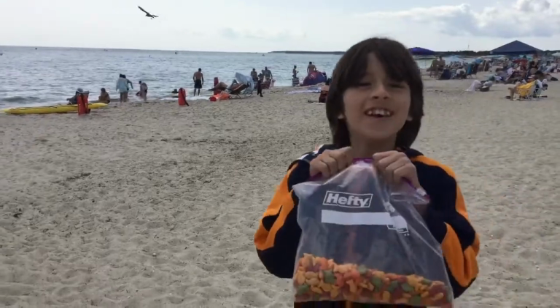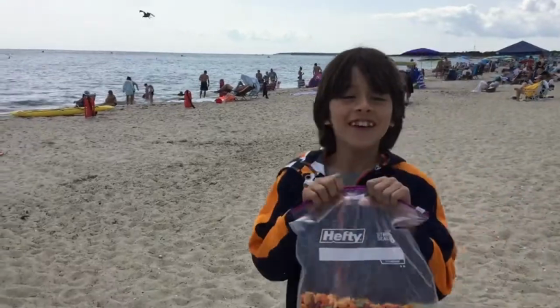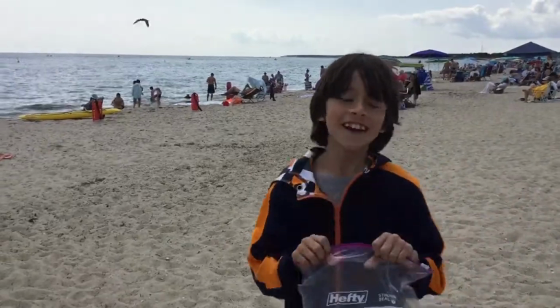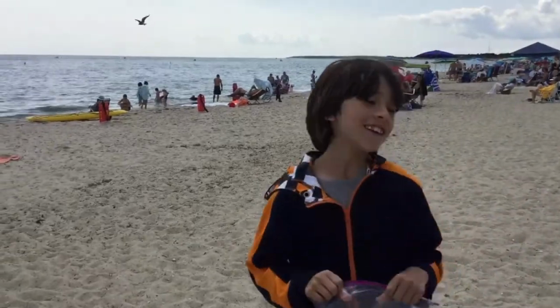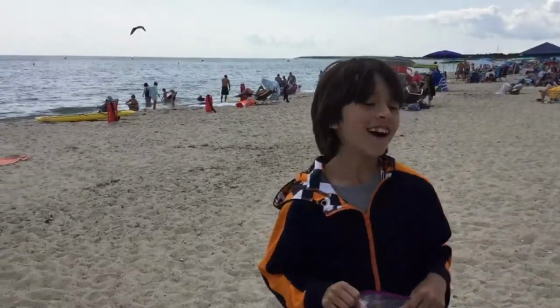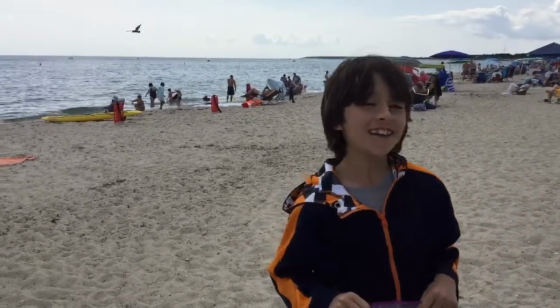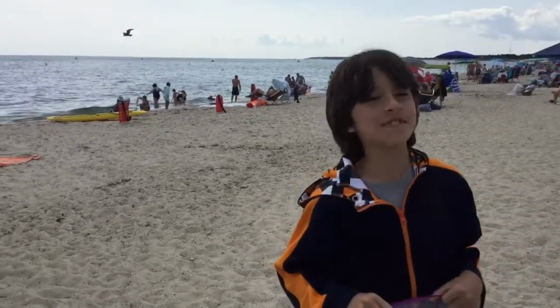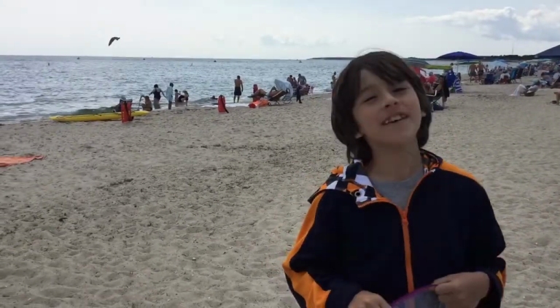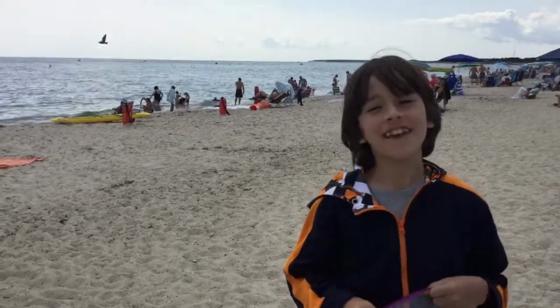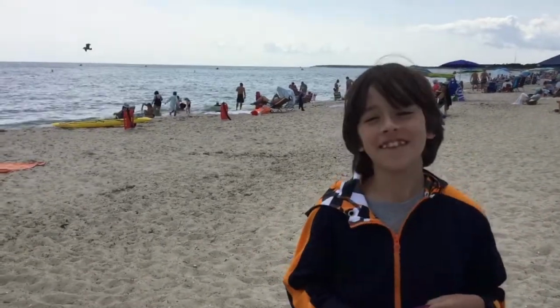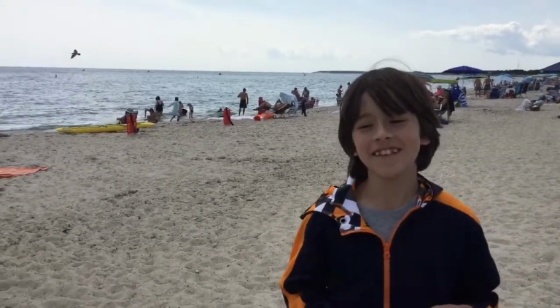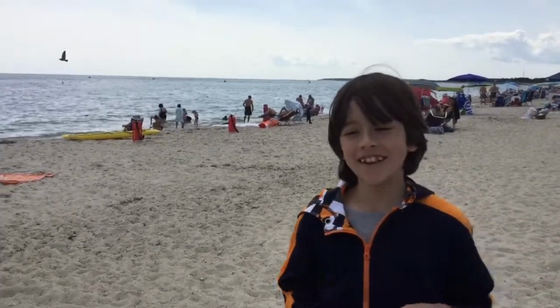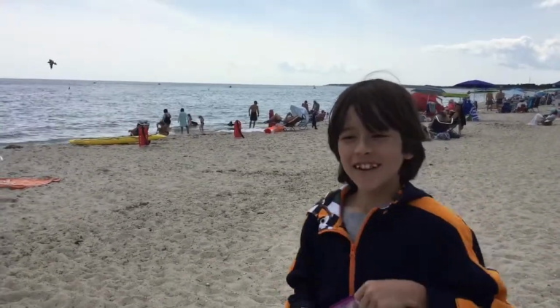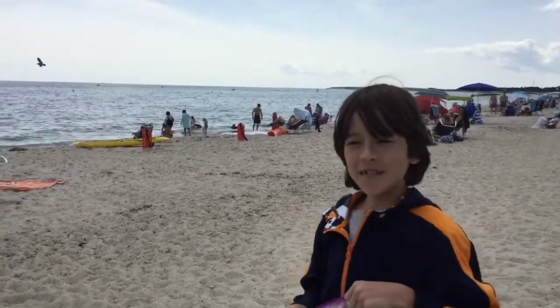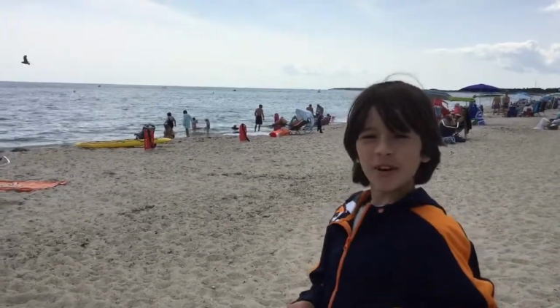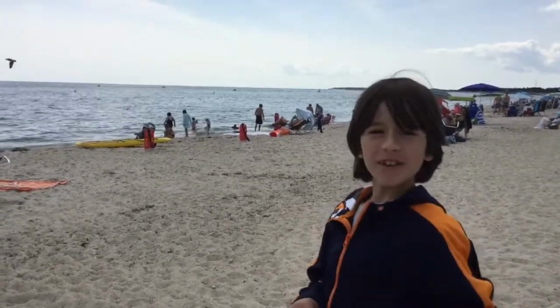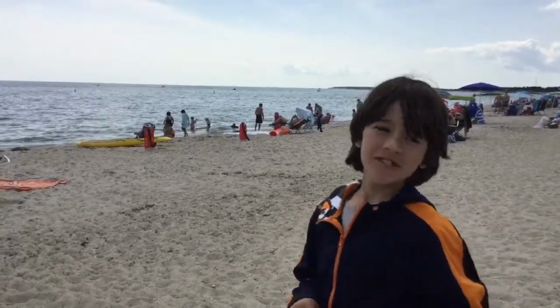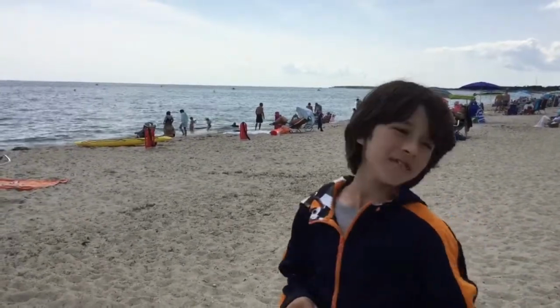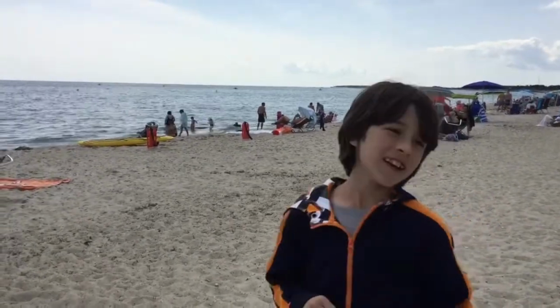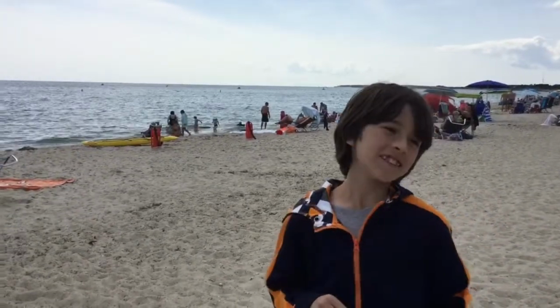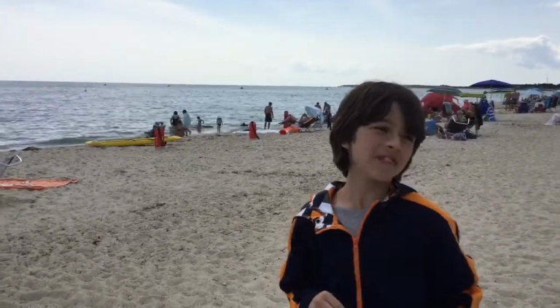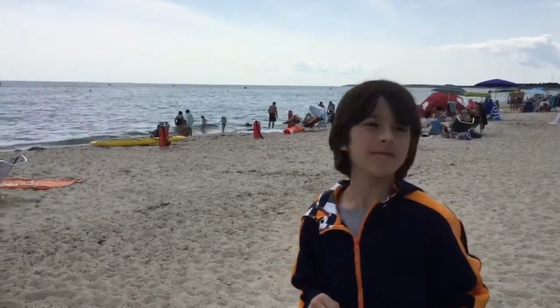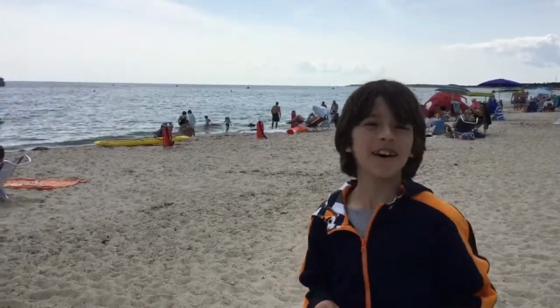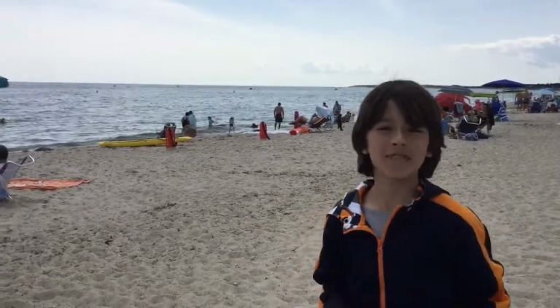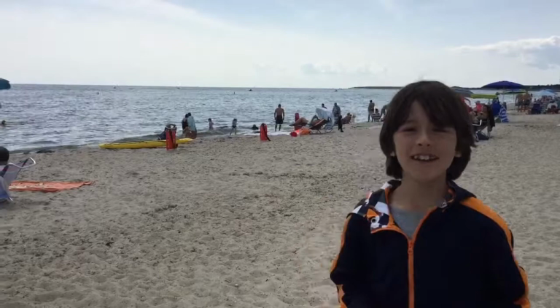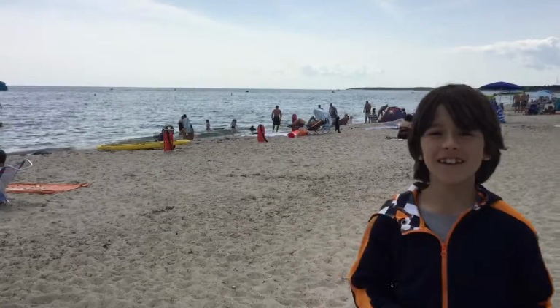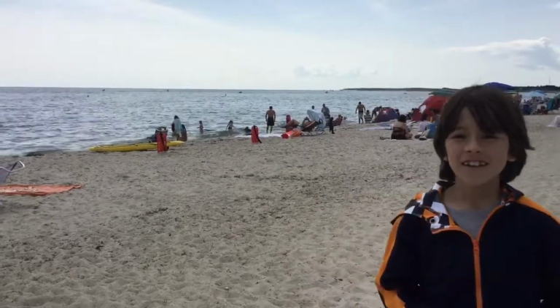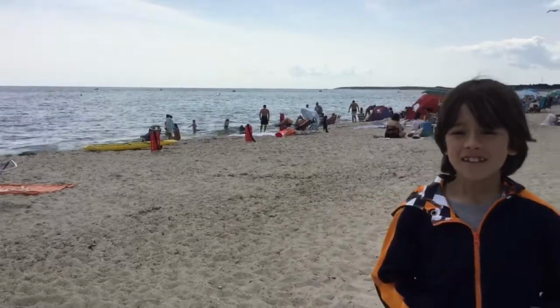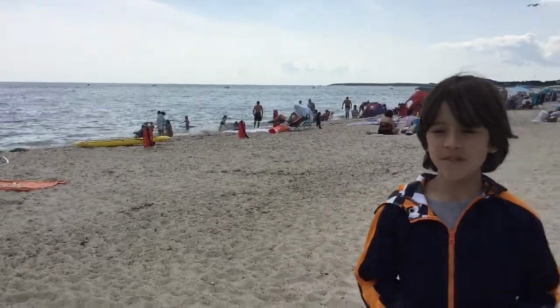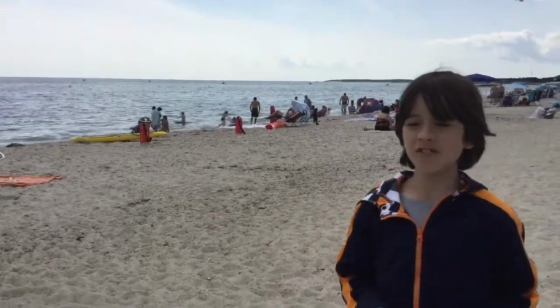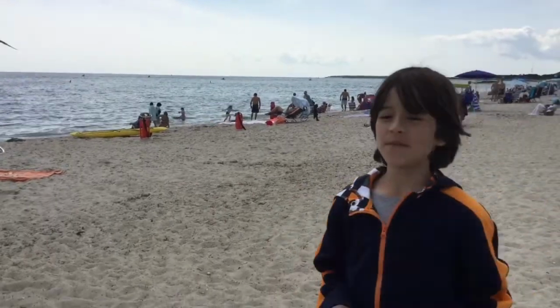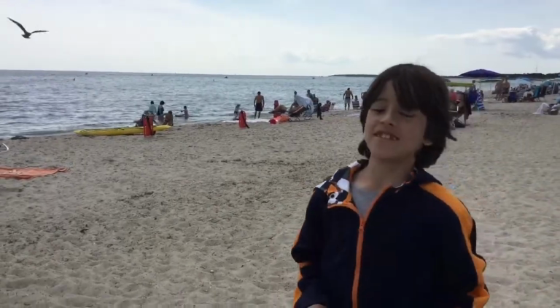Okay, hi, this is me, Ethan, in part 3 of Vacation of Cape Cod. We're at Smuggler's Beach.